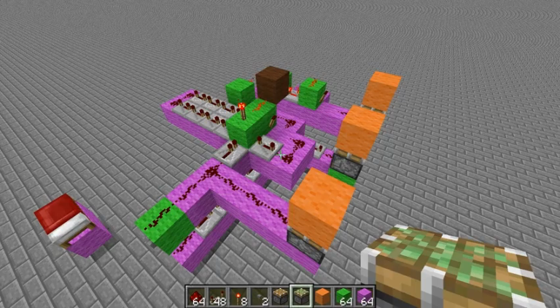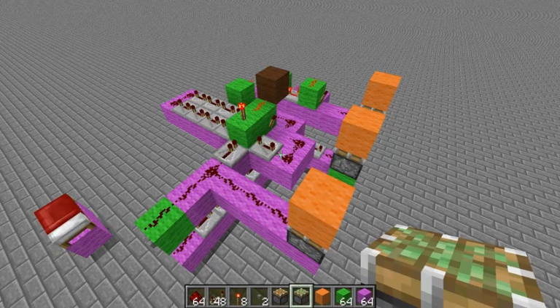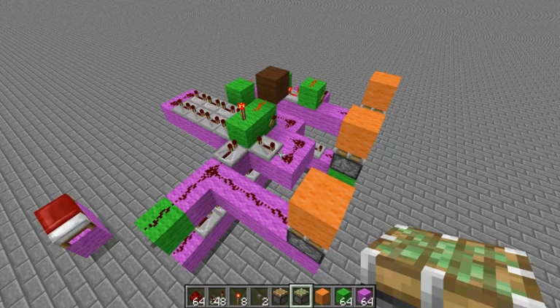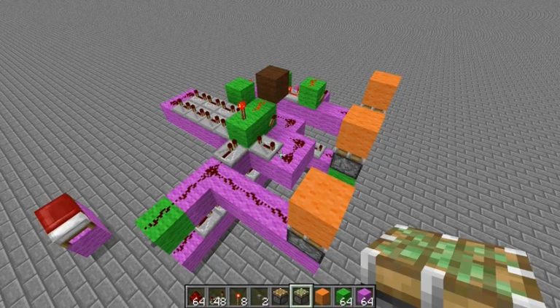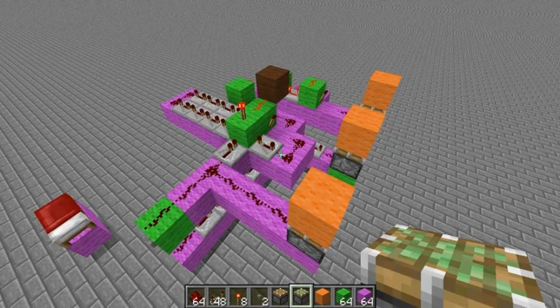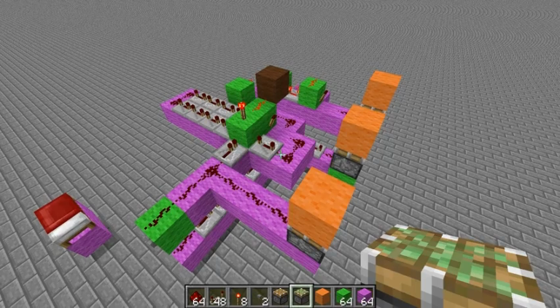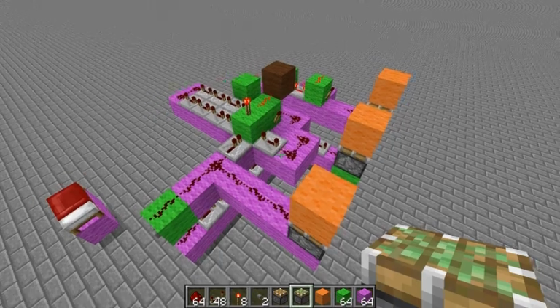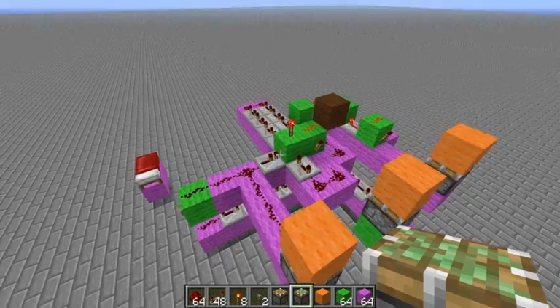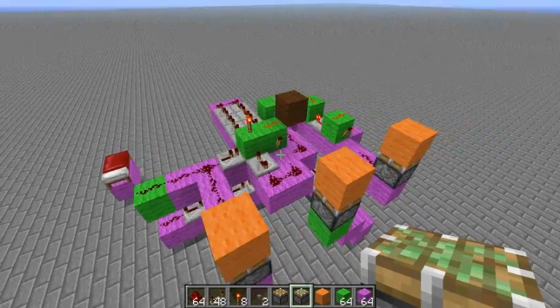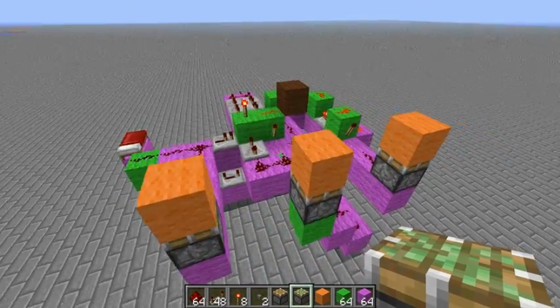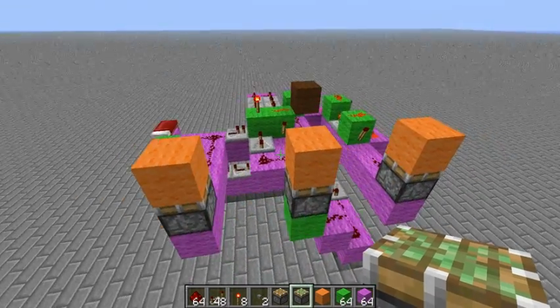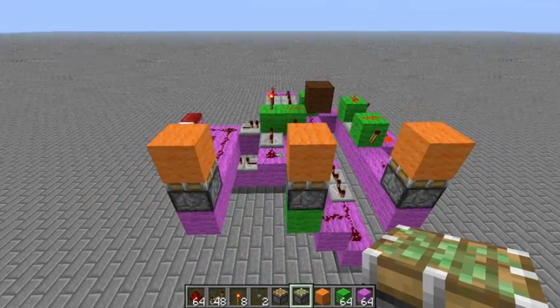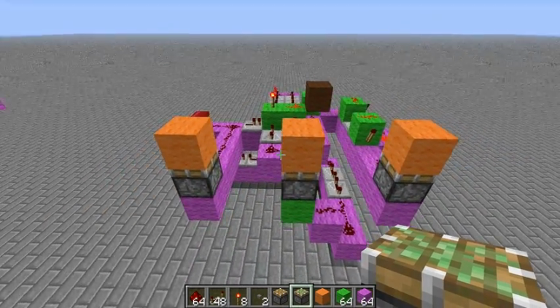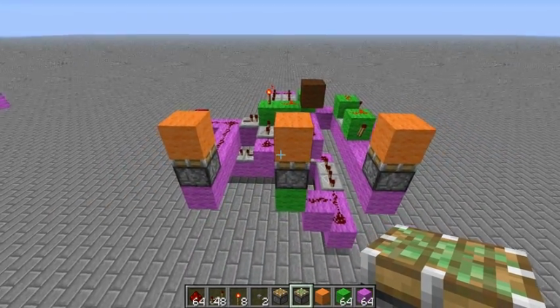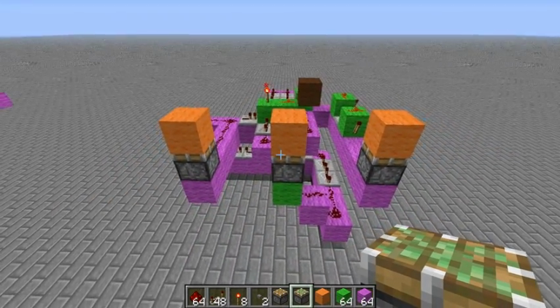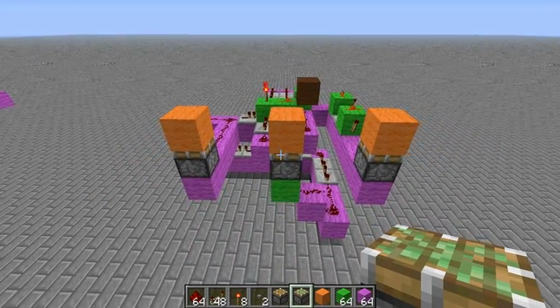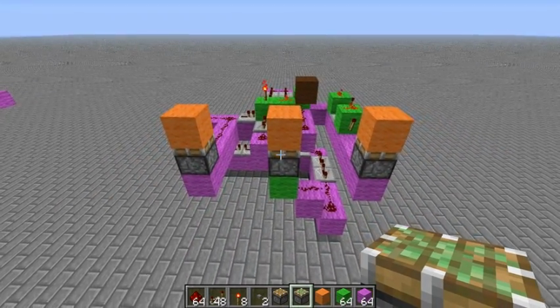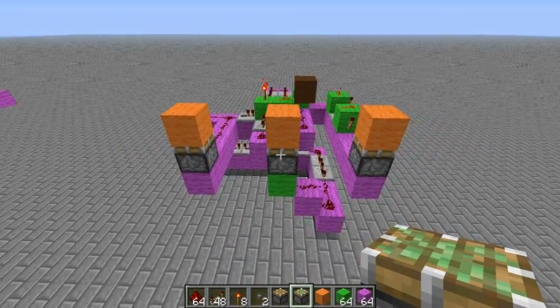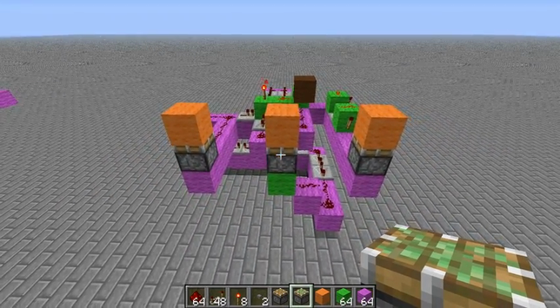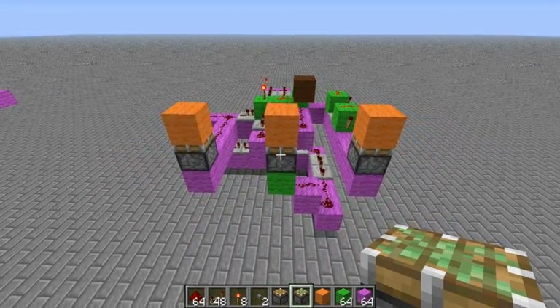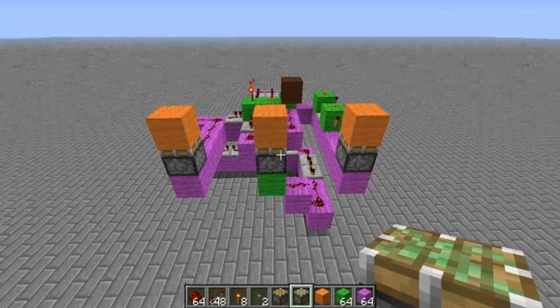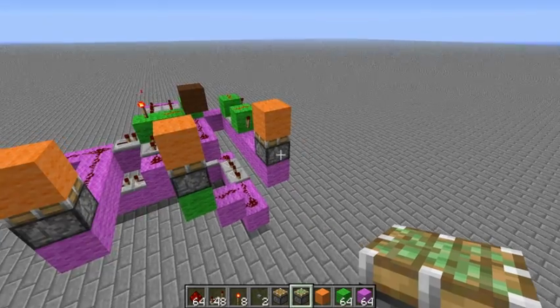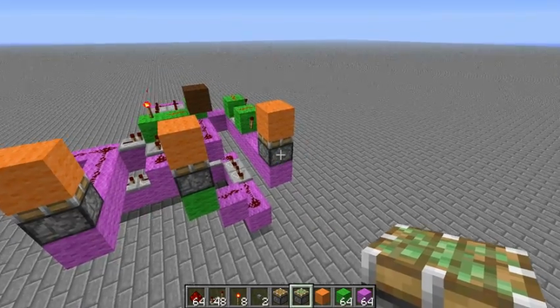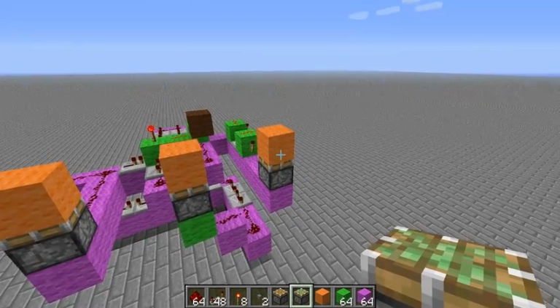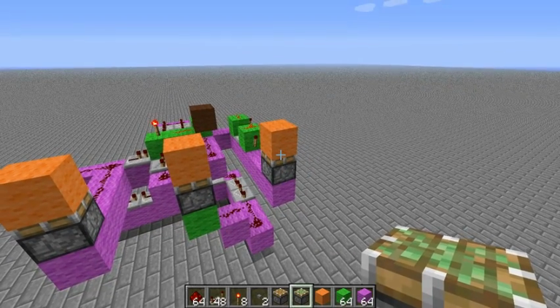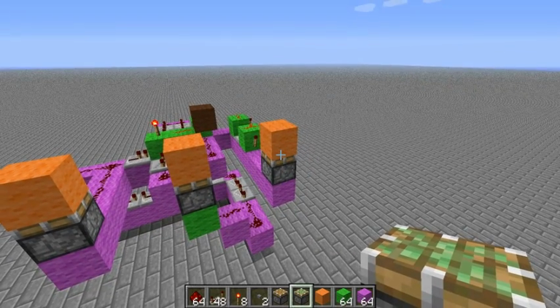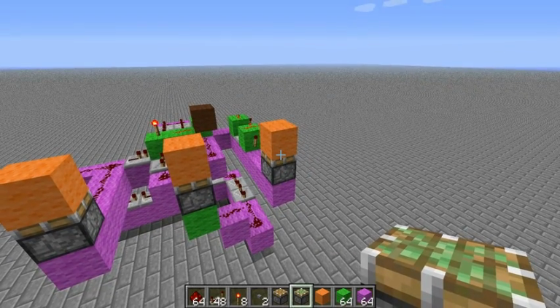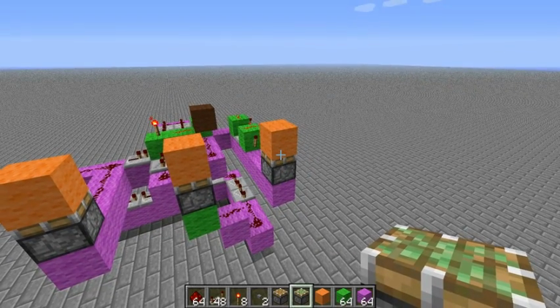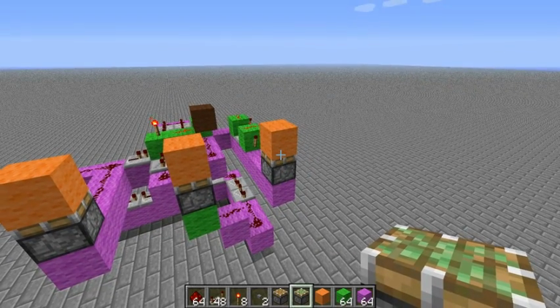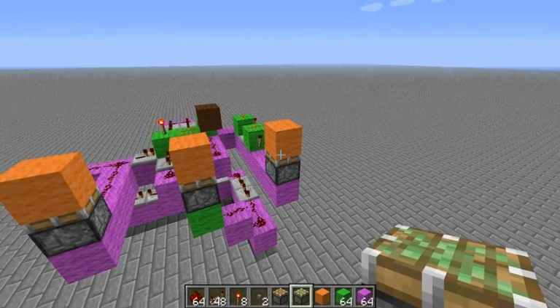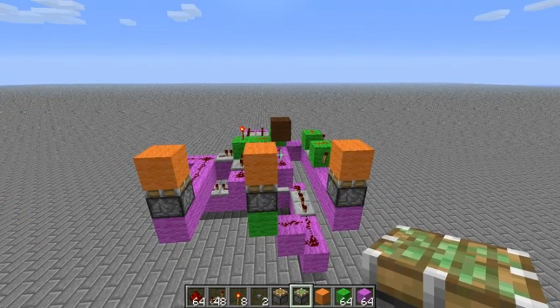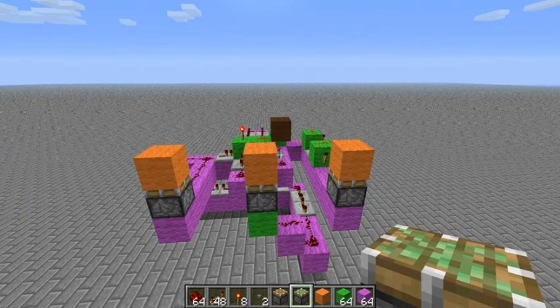Hey Bdubs, Captain Walnut here. This is an efficient way to make your second piston have a long delay.